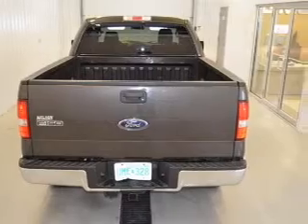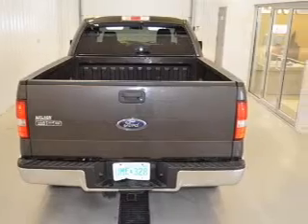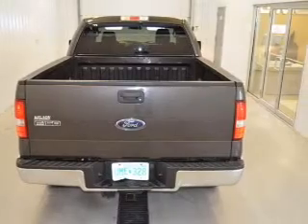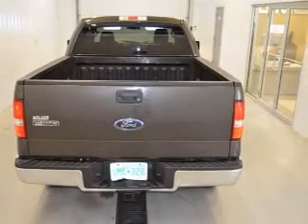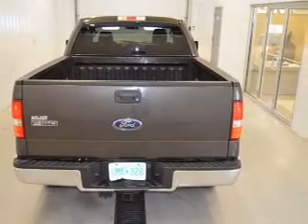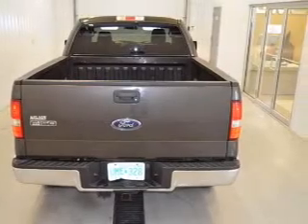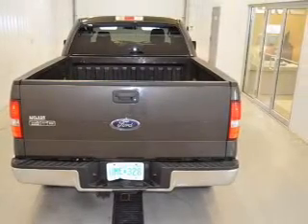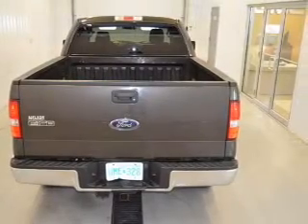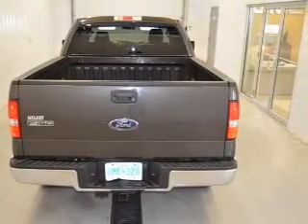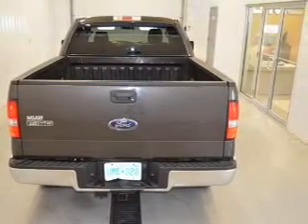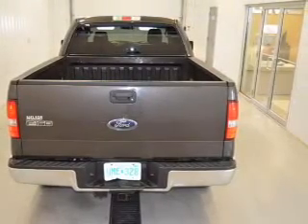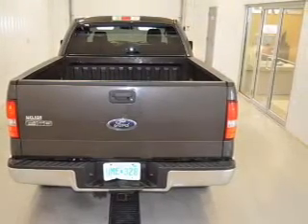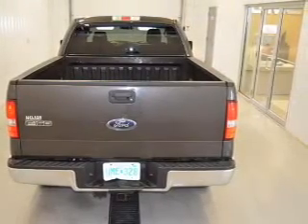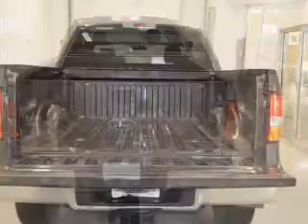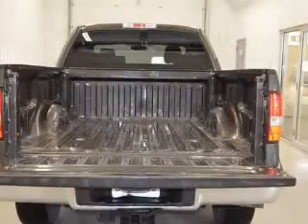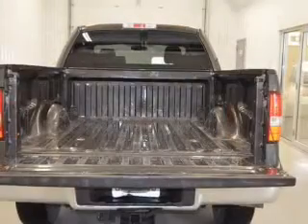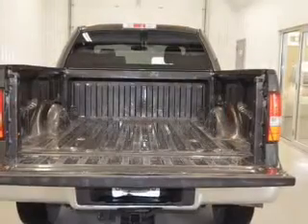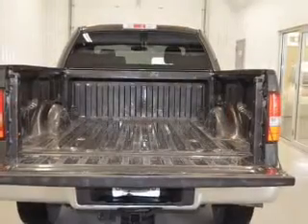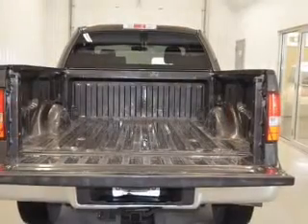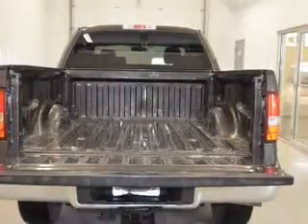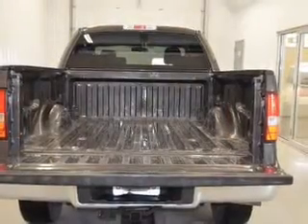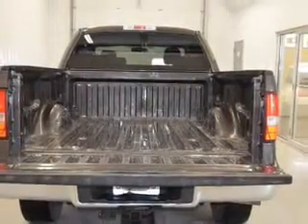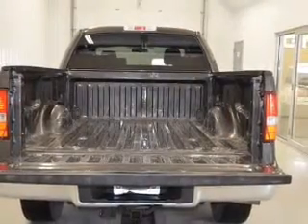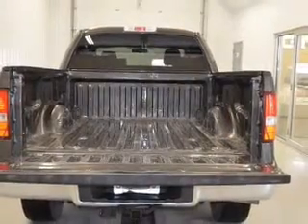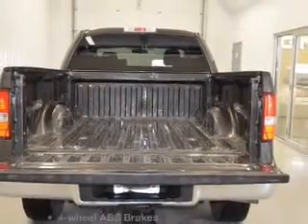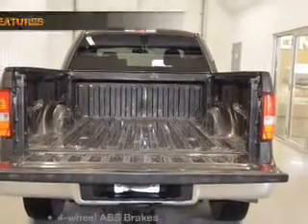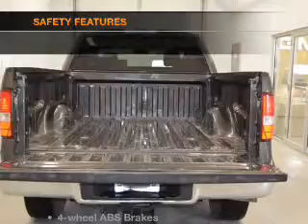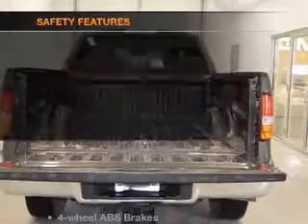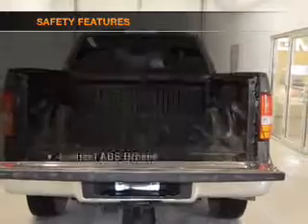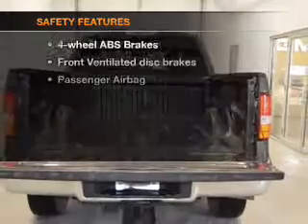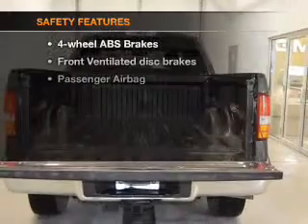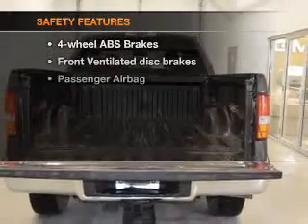Power windows, power mirrors, power steering. Safety was made a priority with these features.